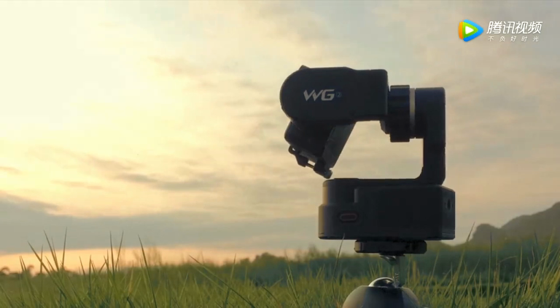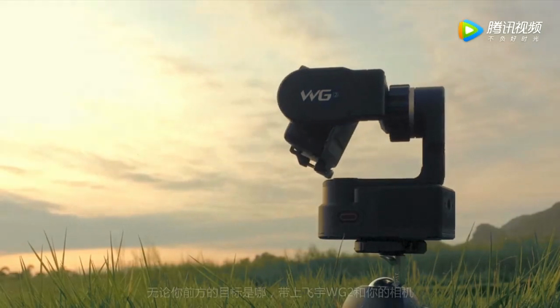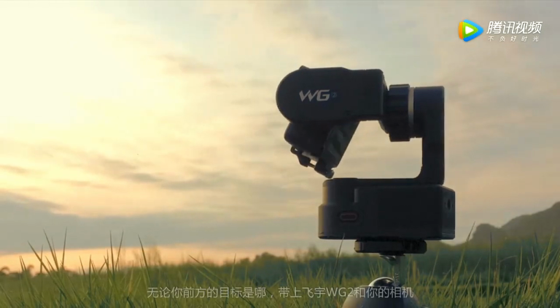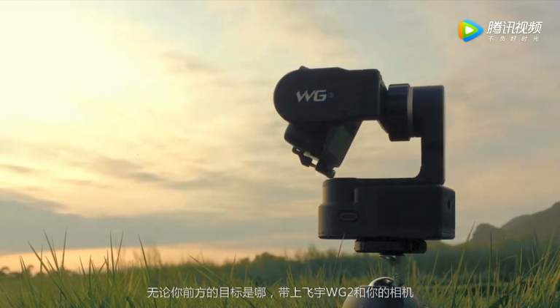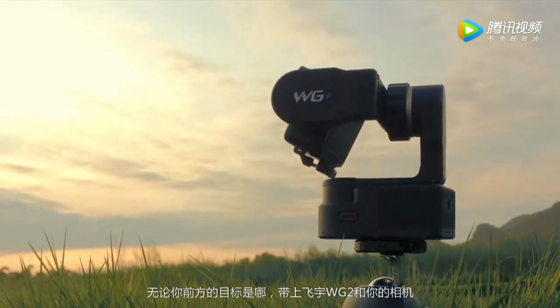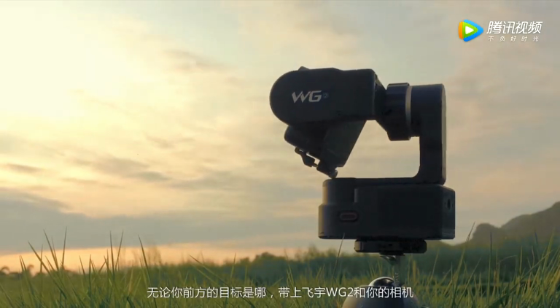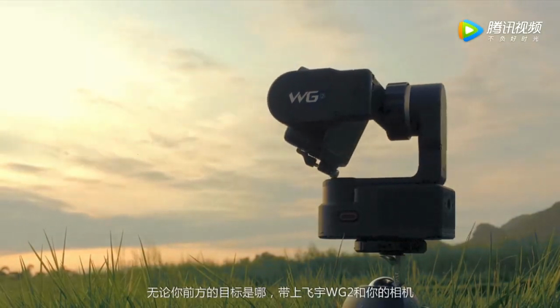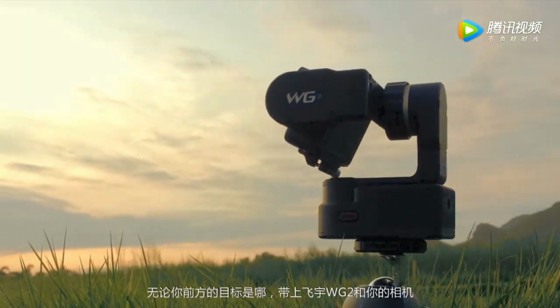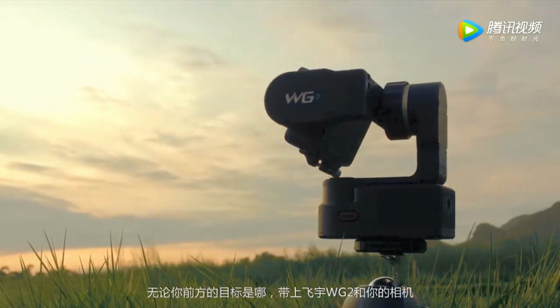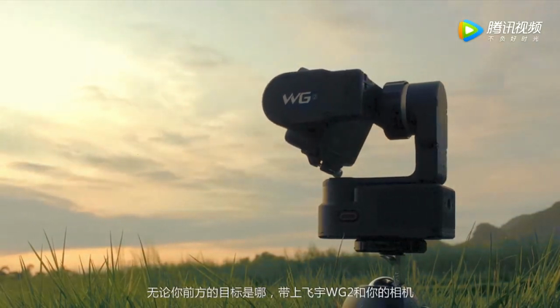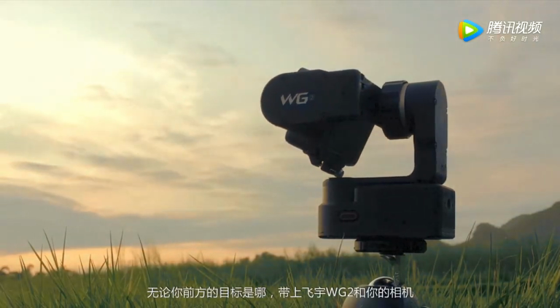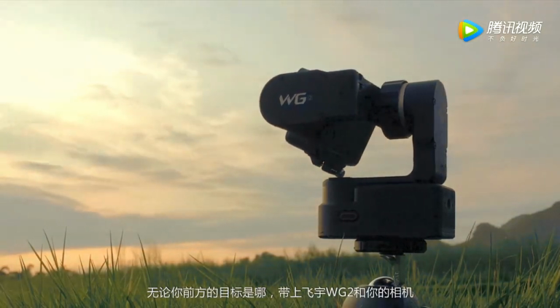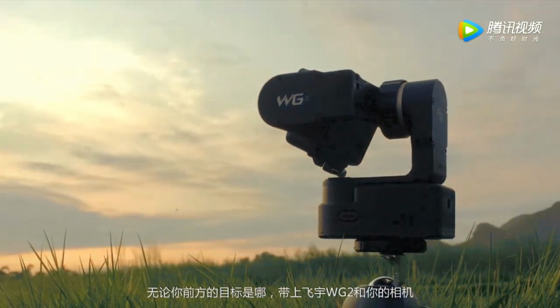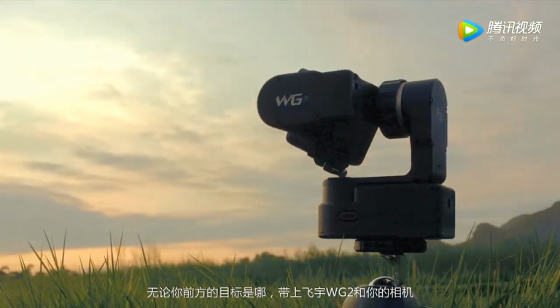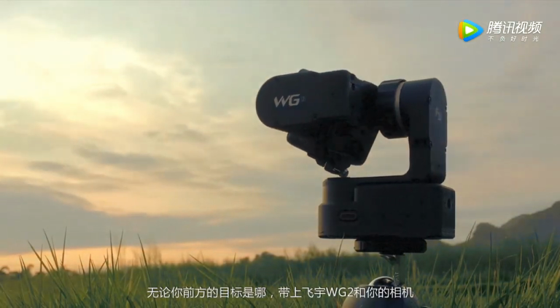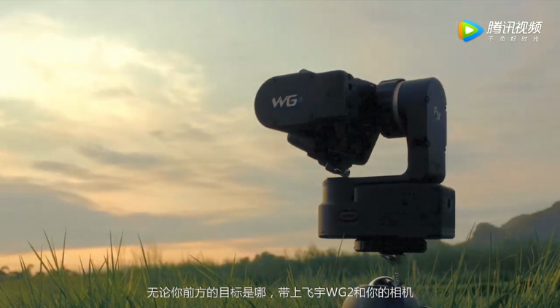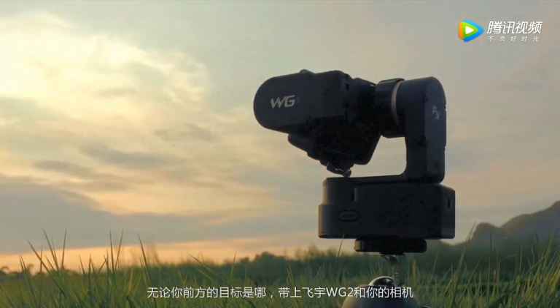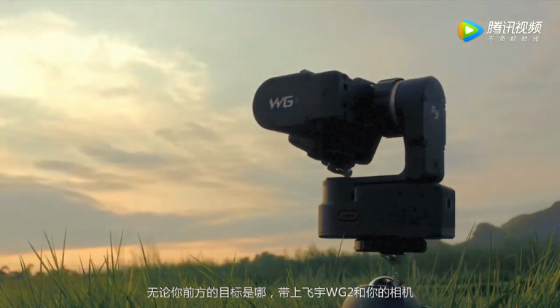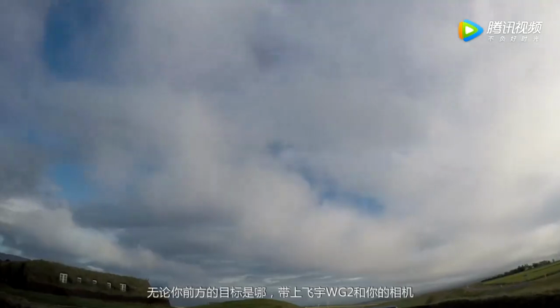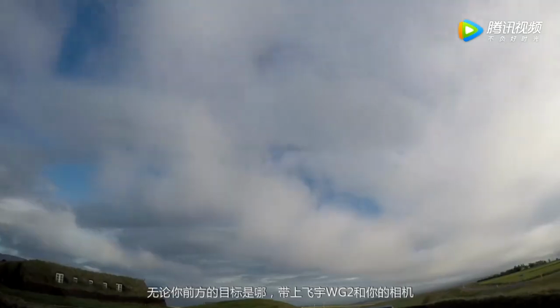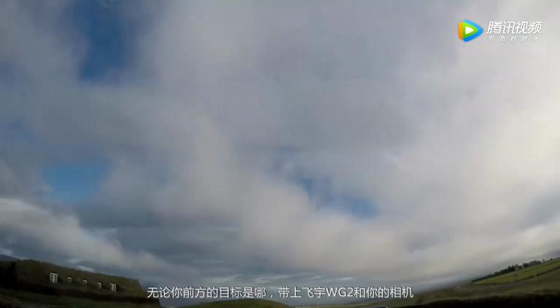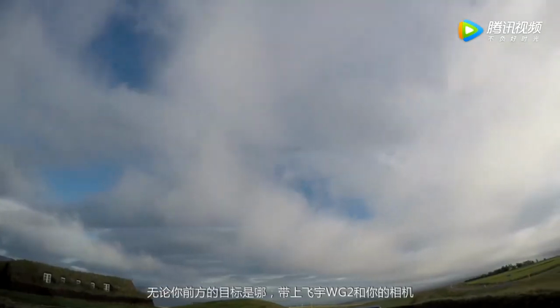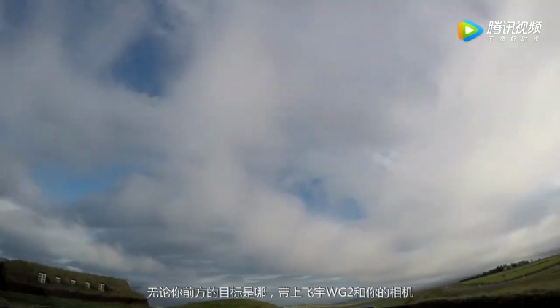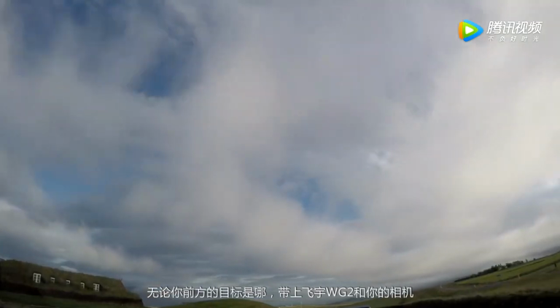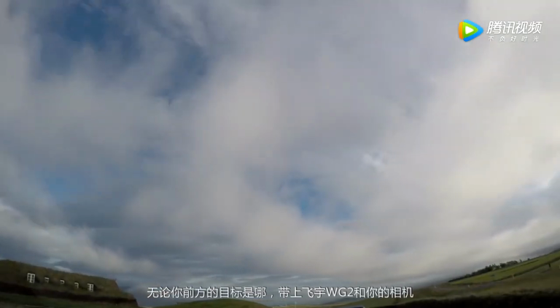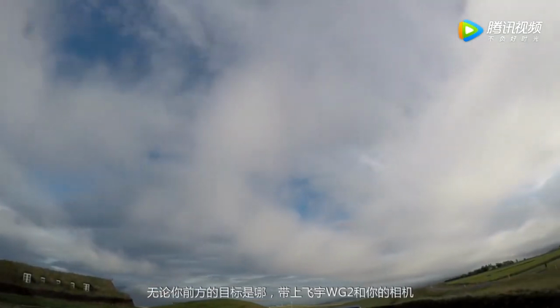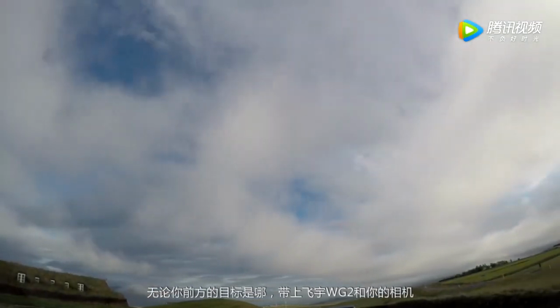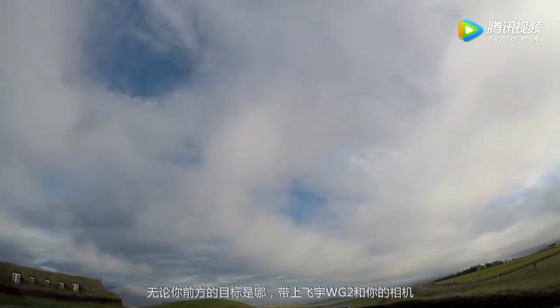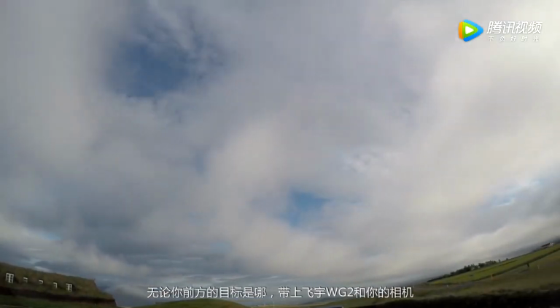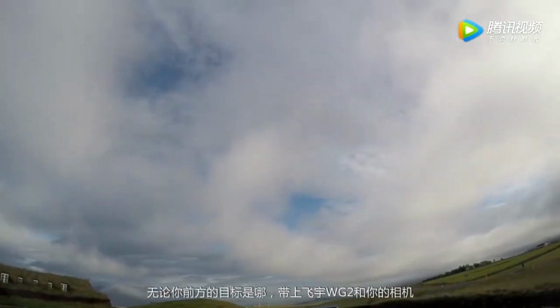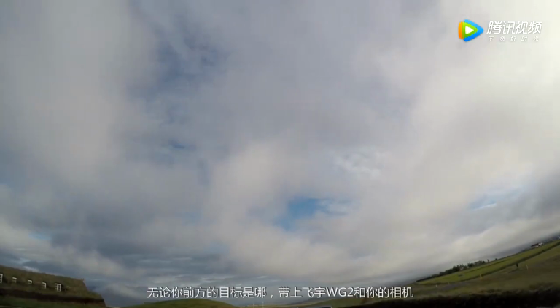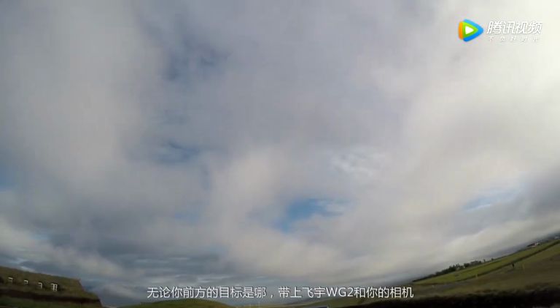Wherever you go, never leave your camera and your WG-2 behind.